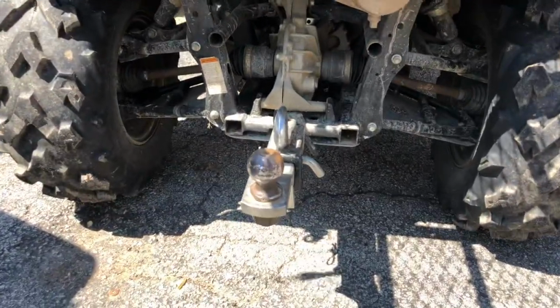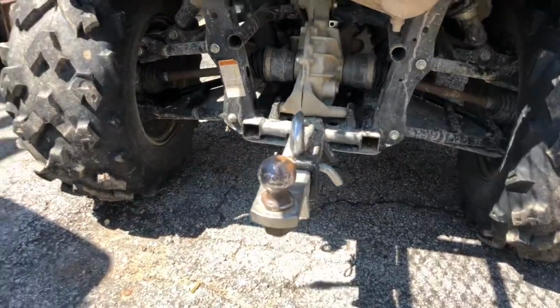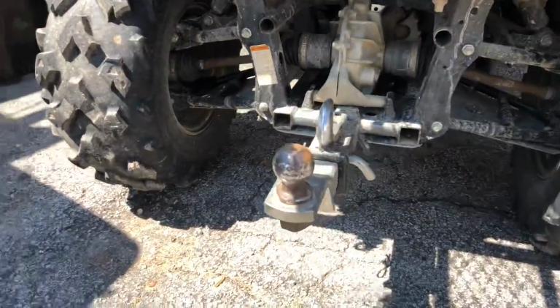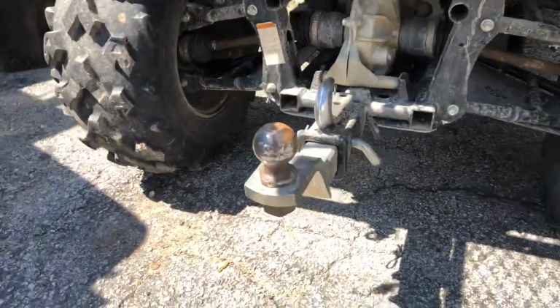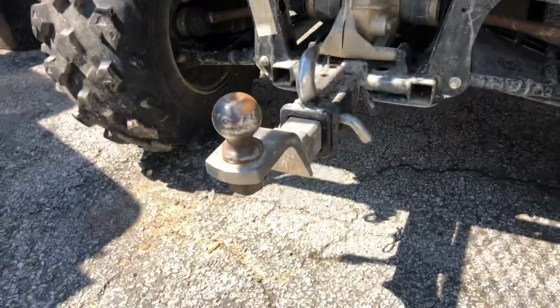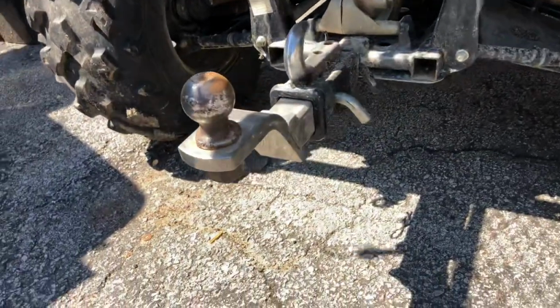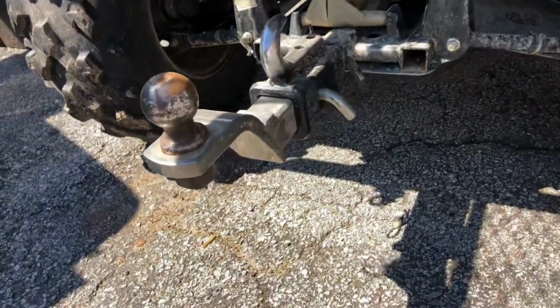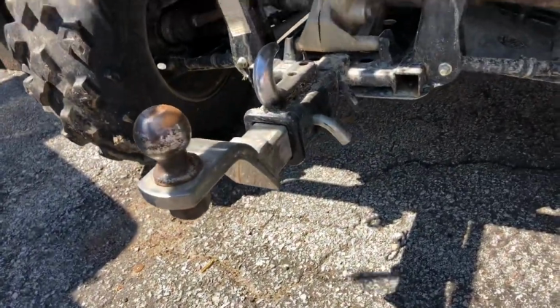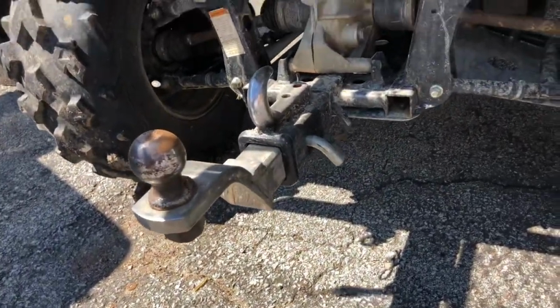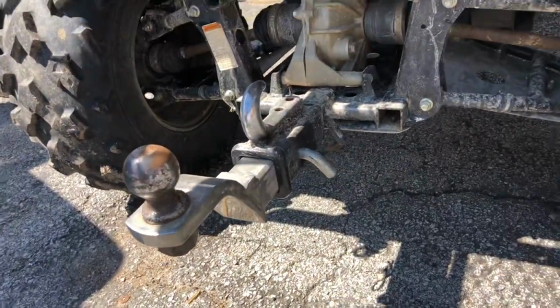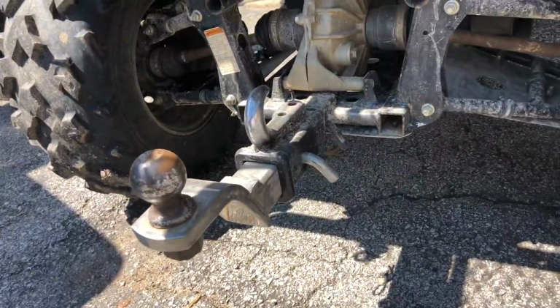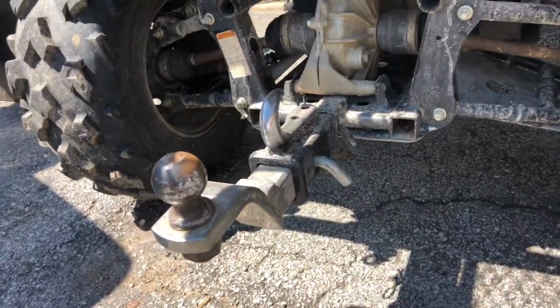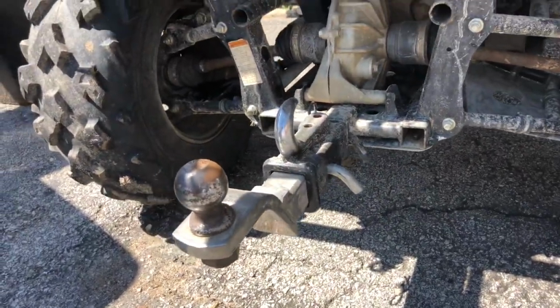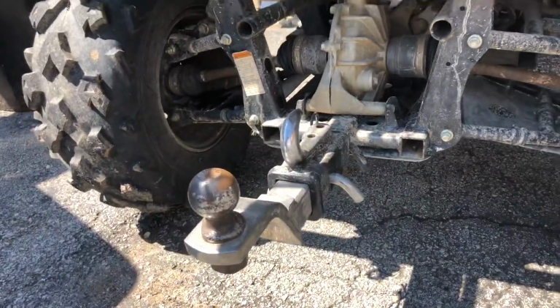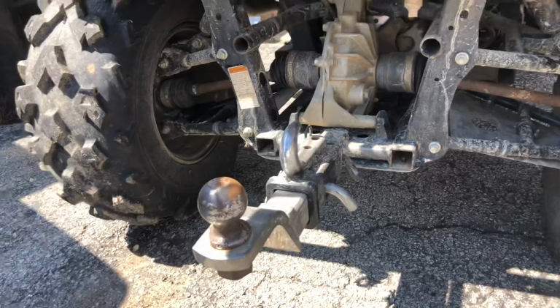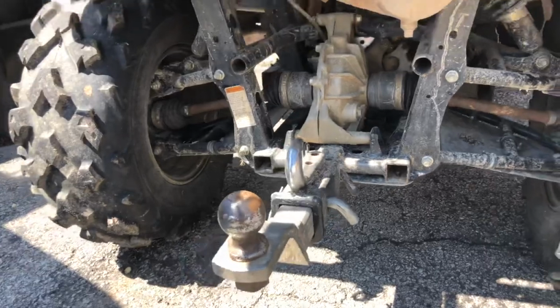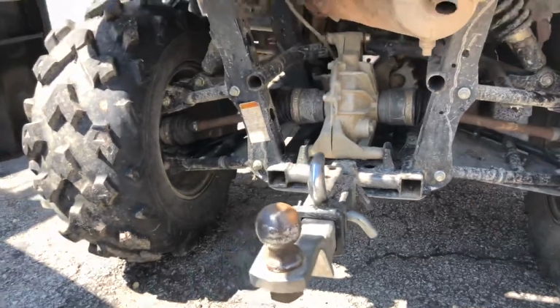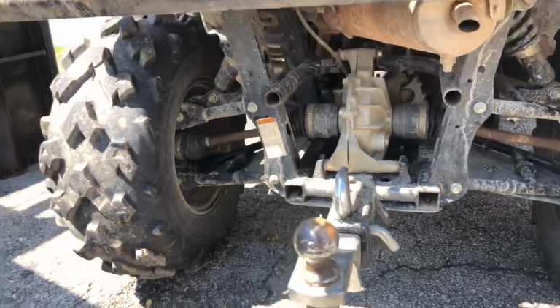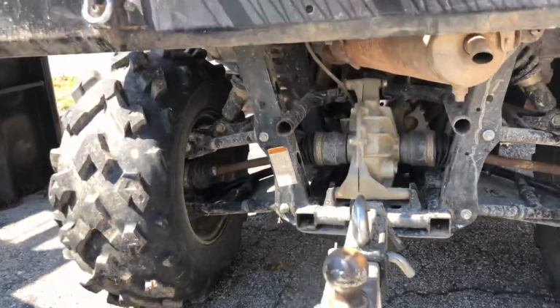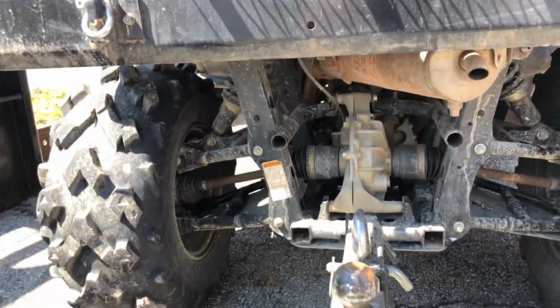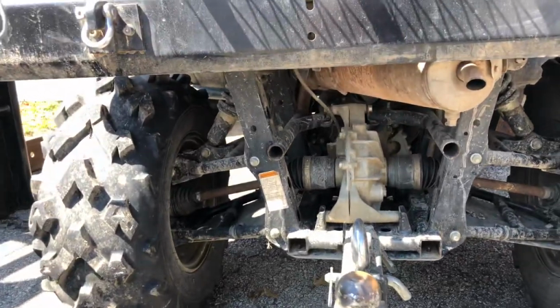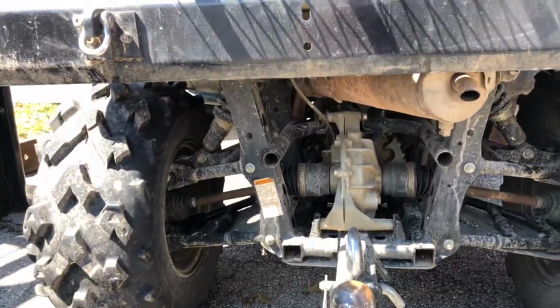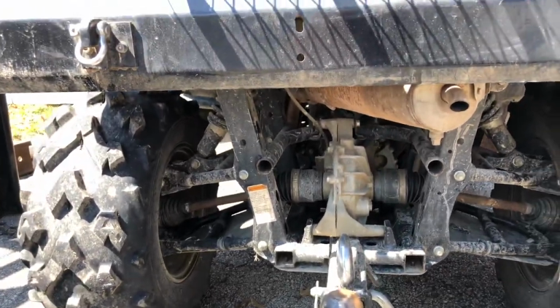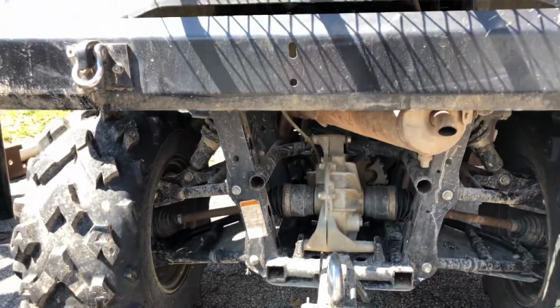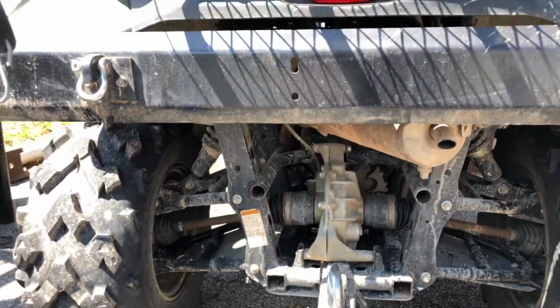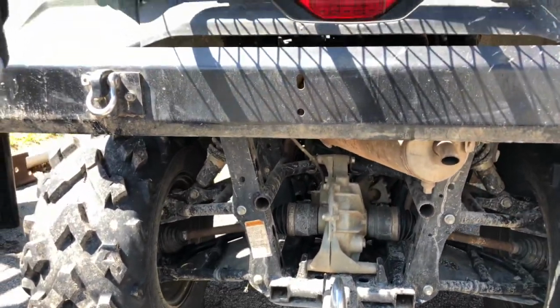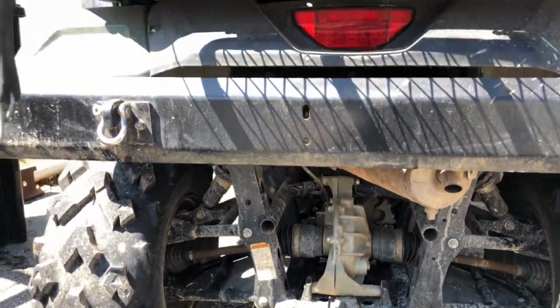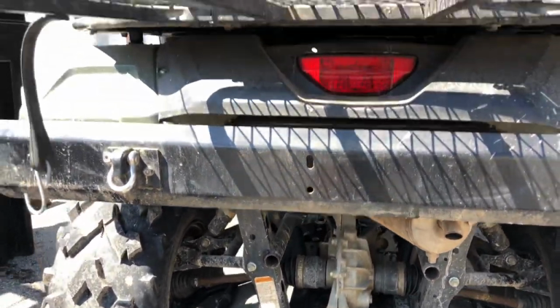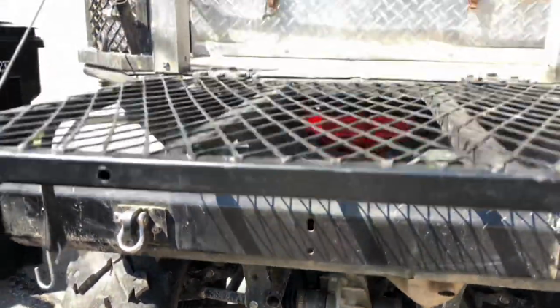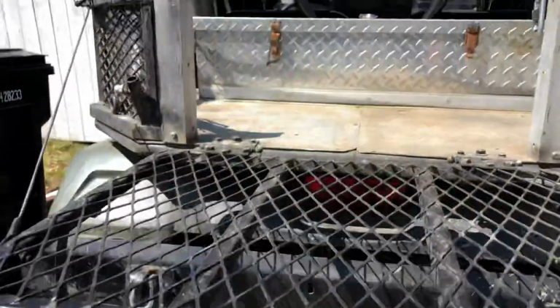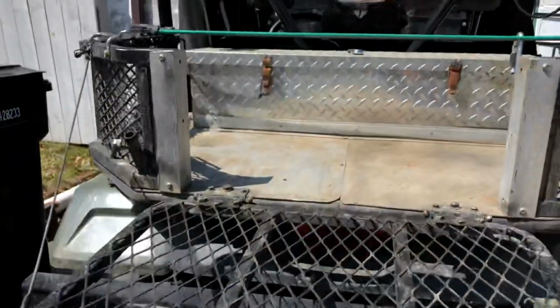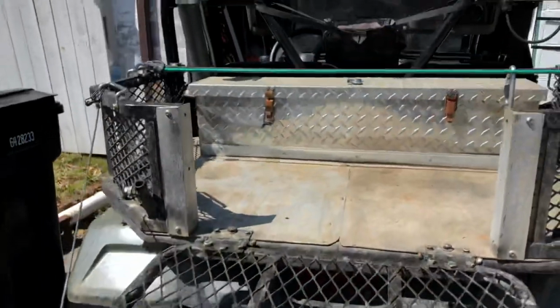I did redo the hitch. Other than that, she's stock and she's ready to go.